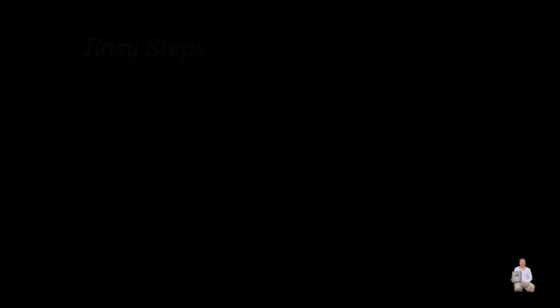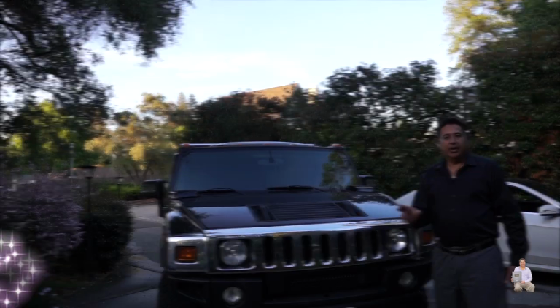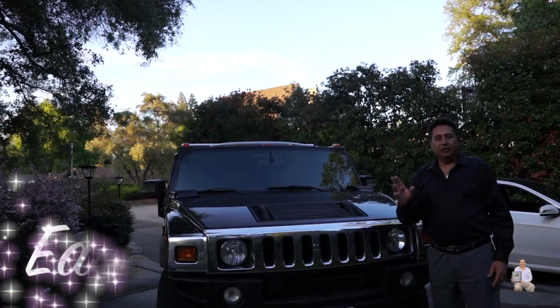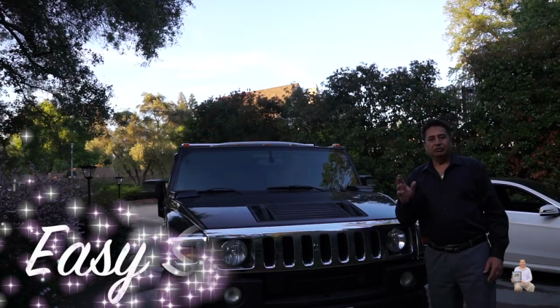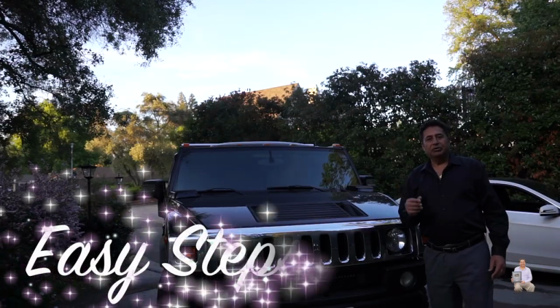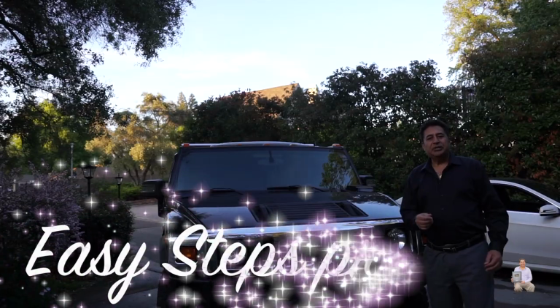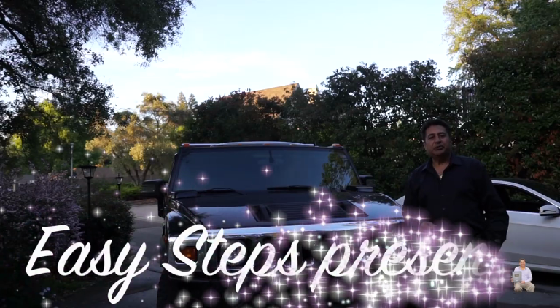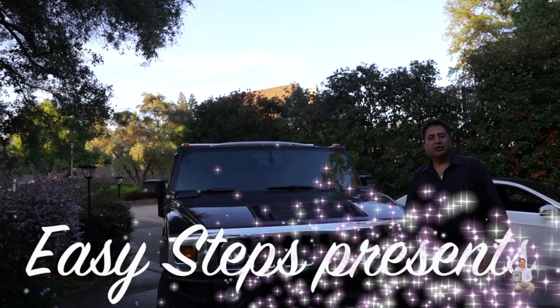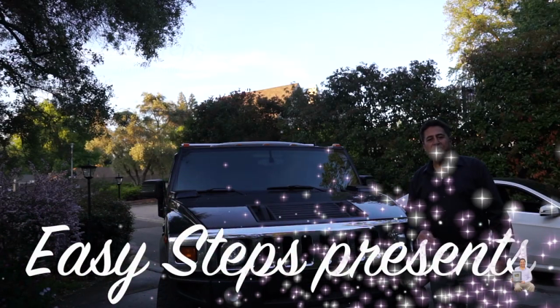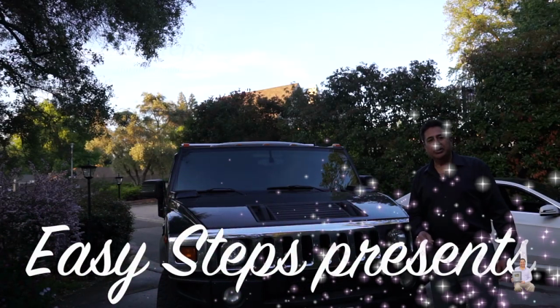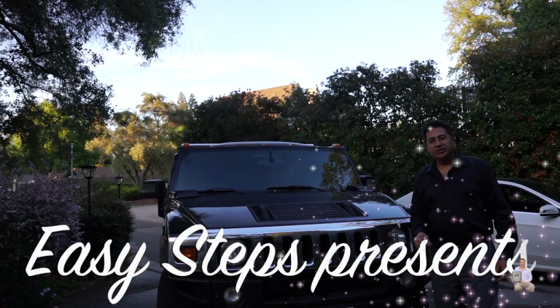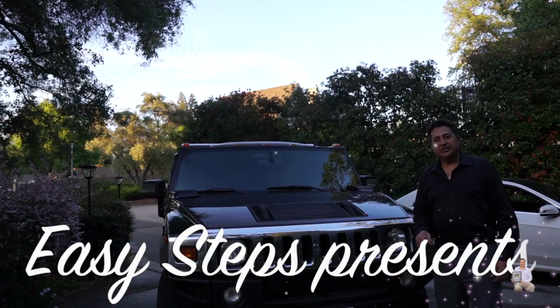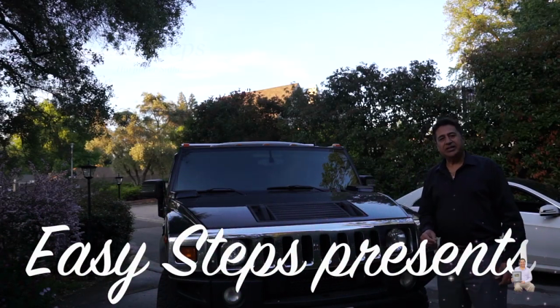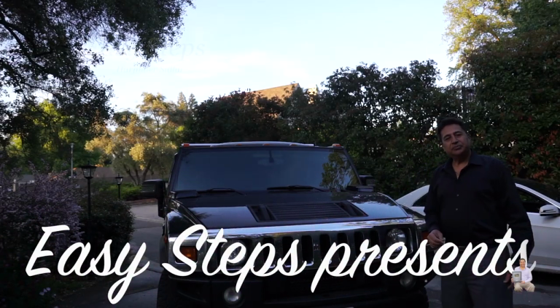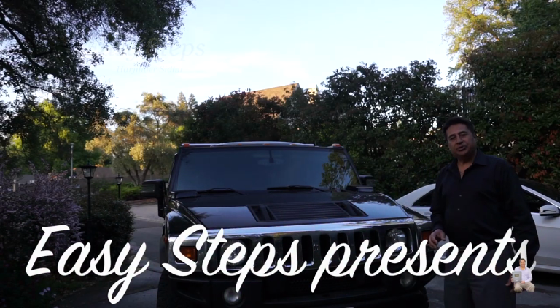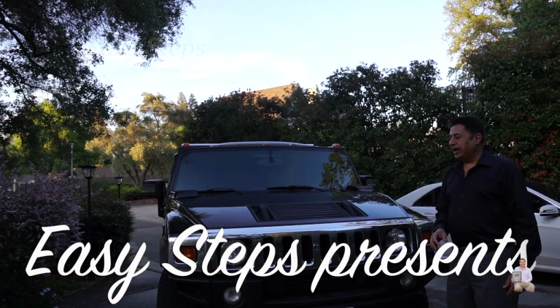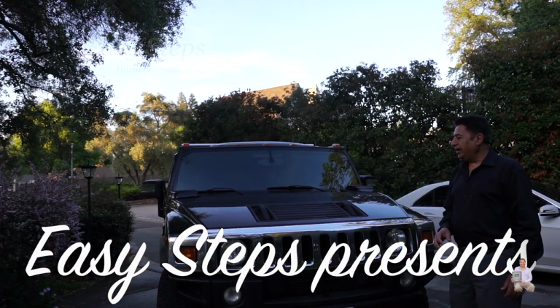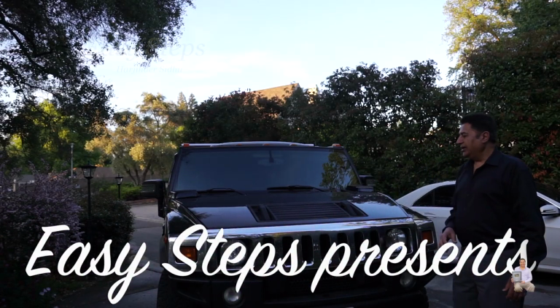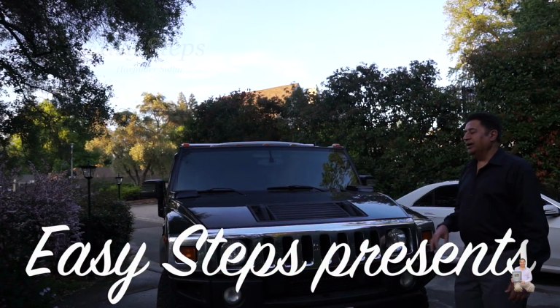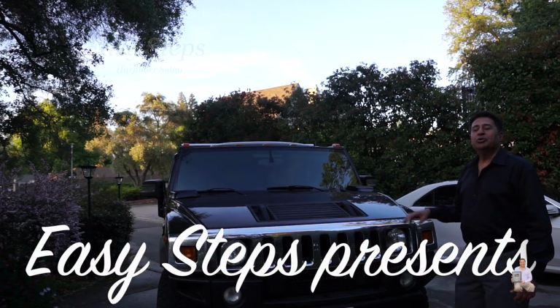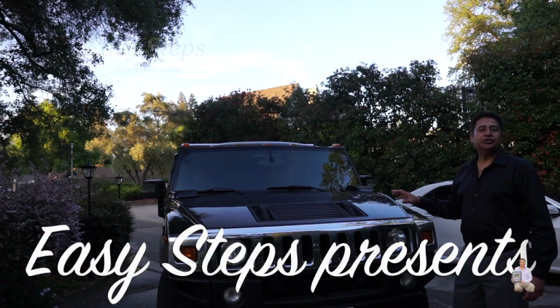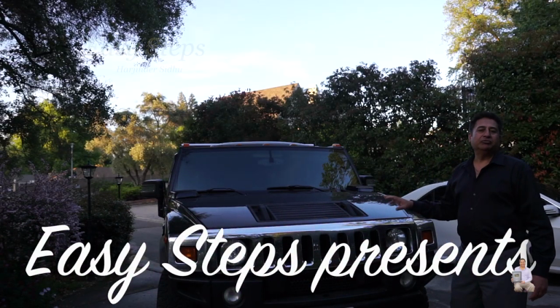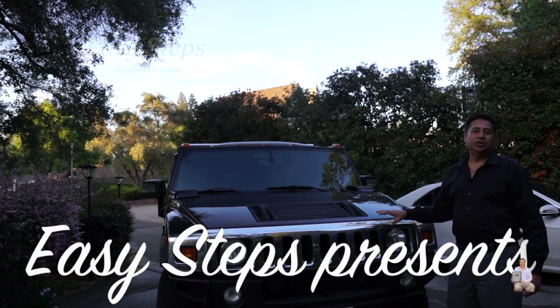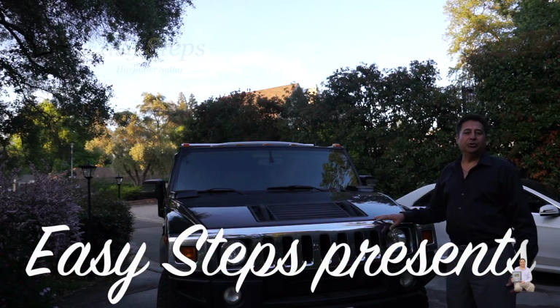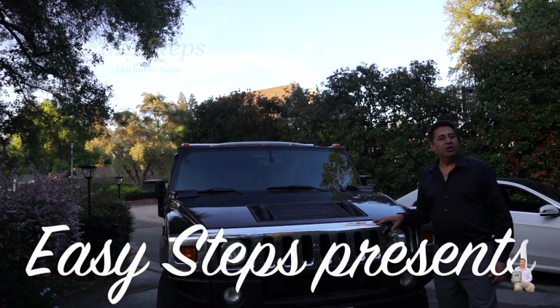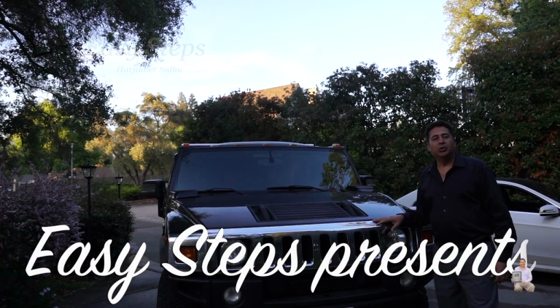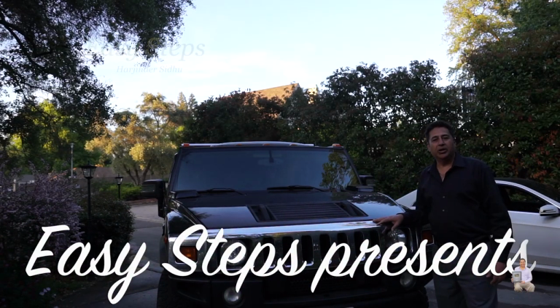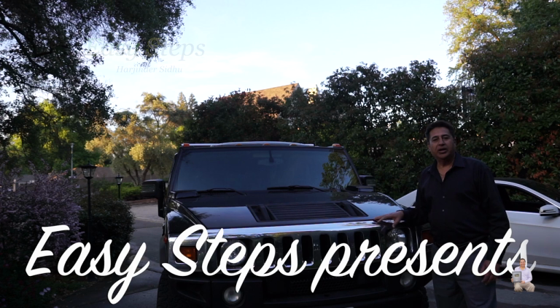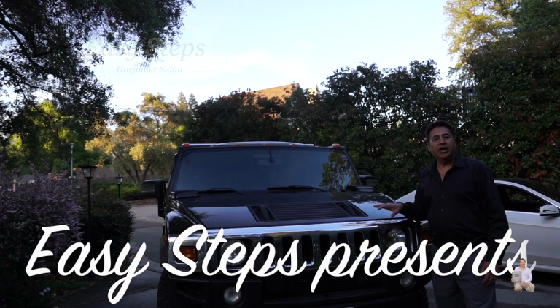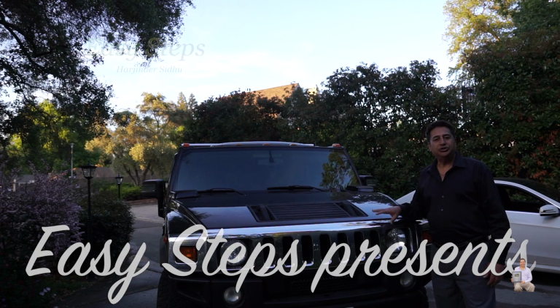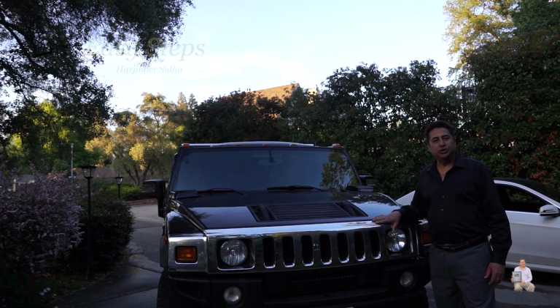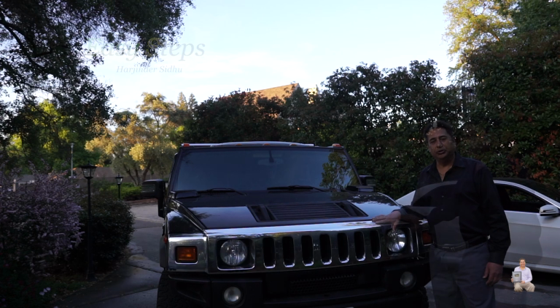Hello everyone, please welcome and join me at Easy Steps. Today I'm going to share with you the Hummer H2.